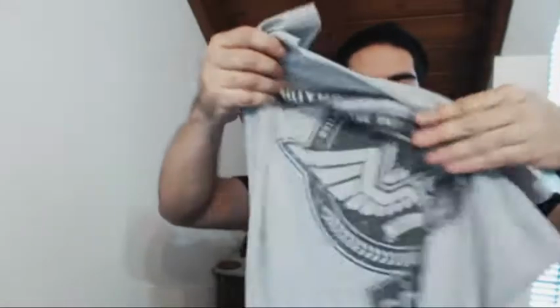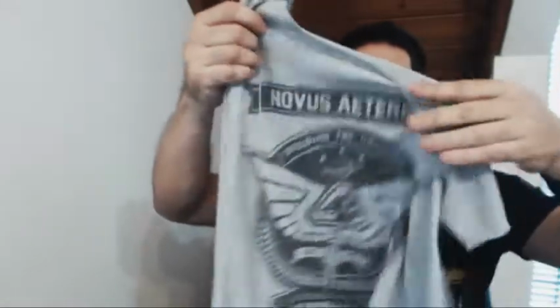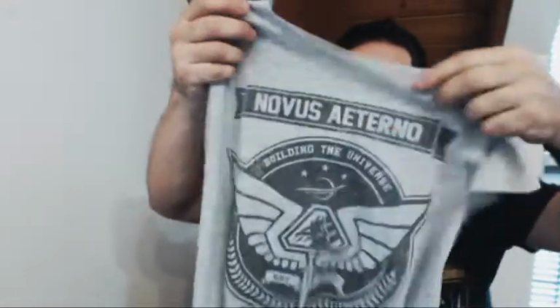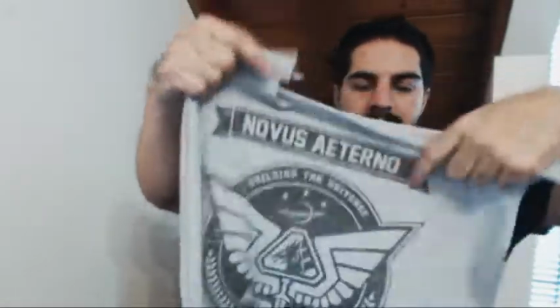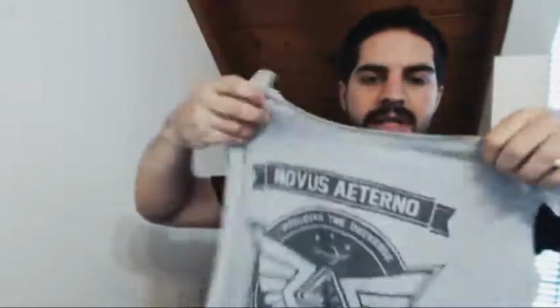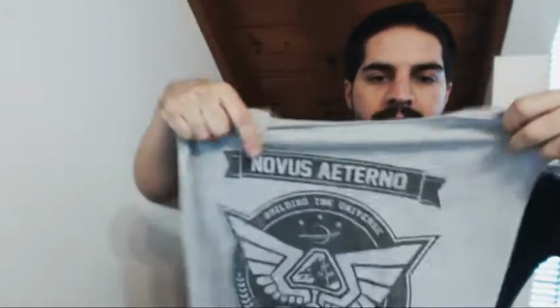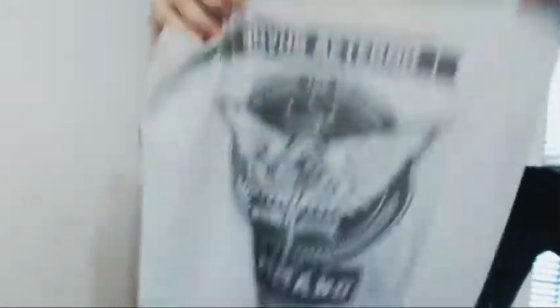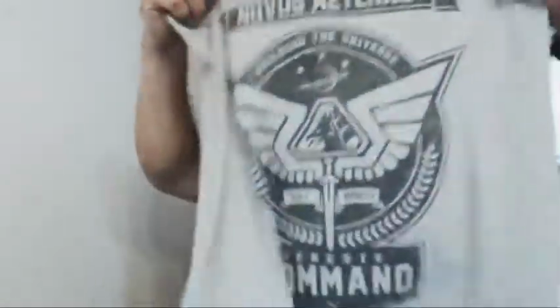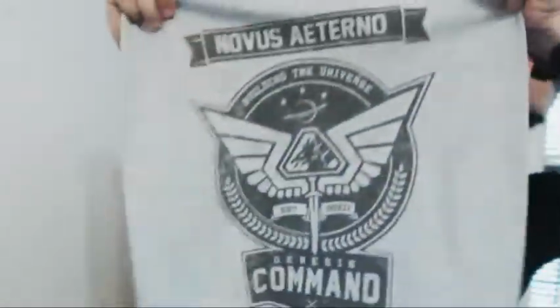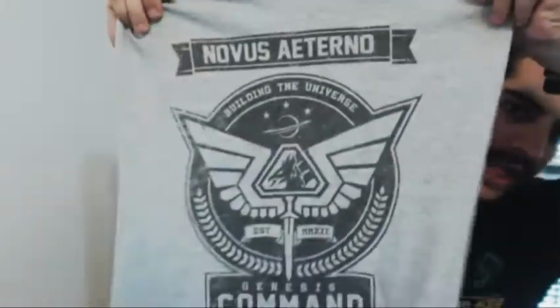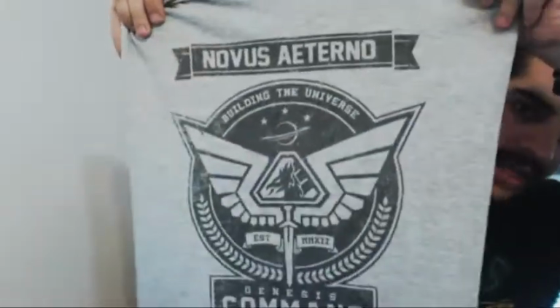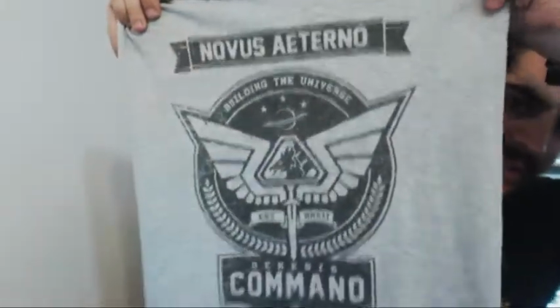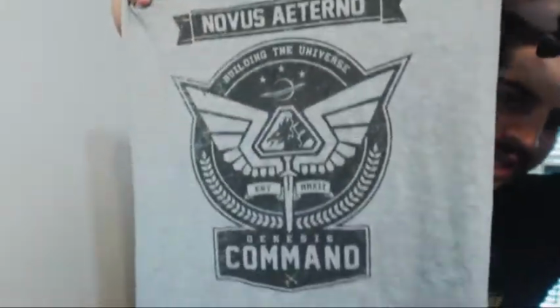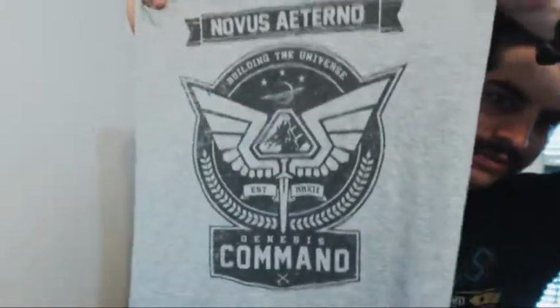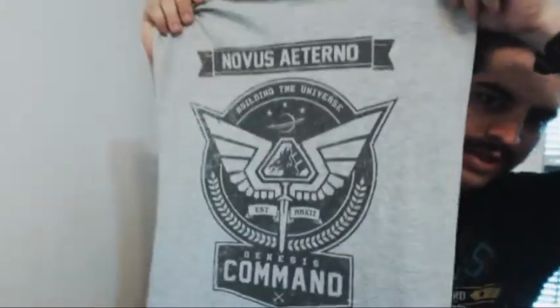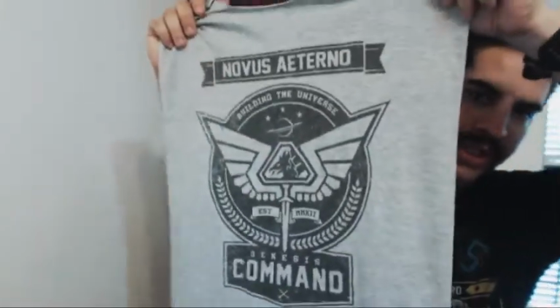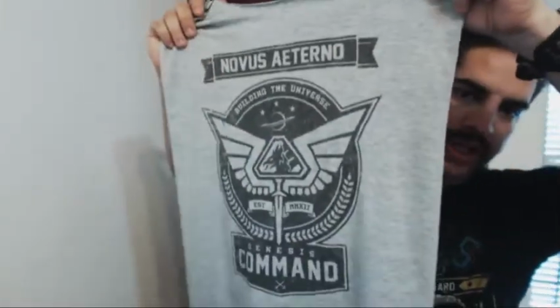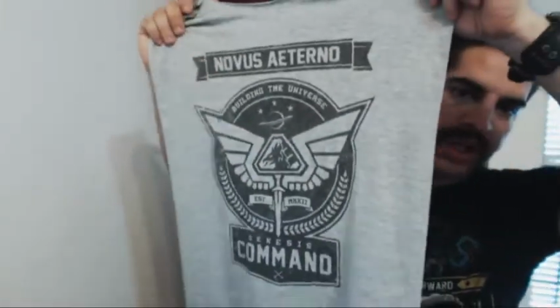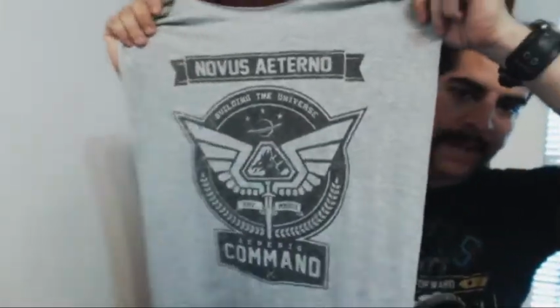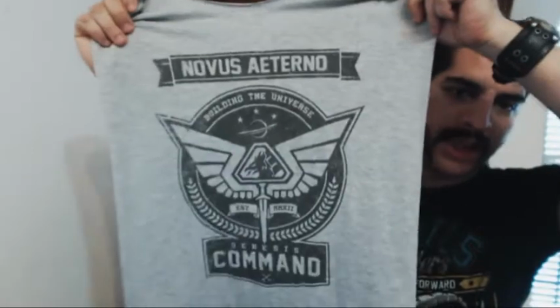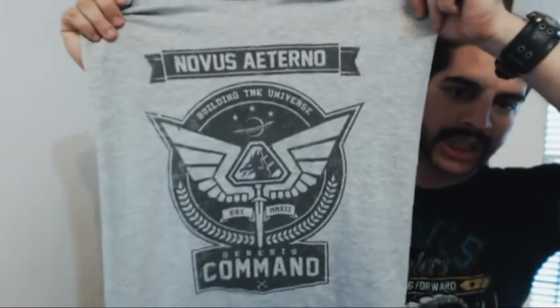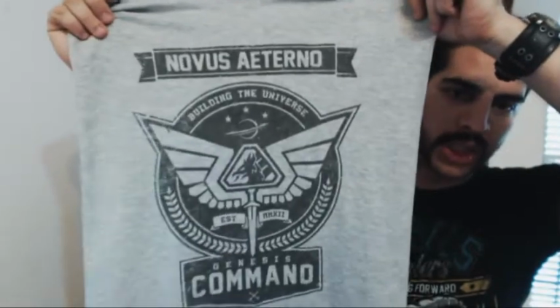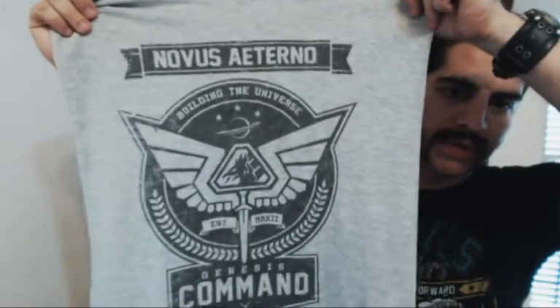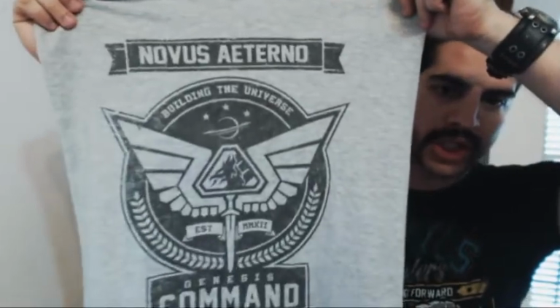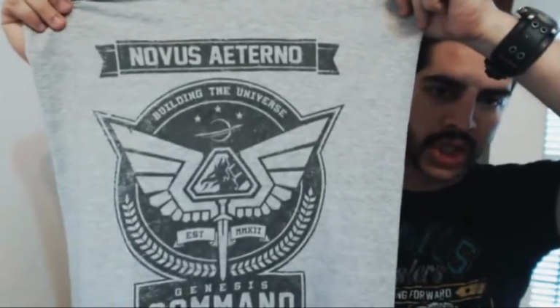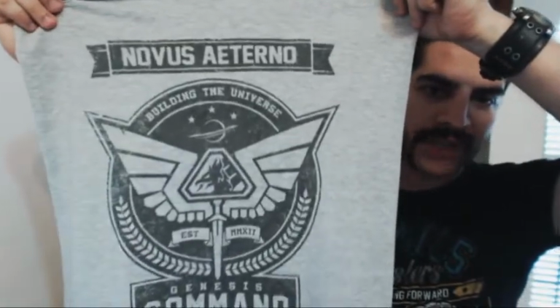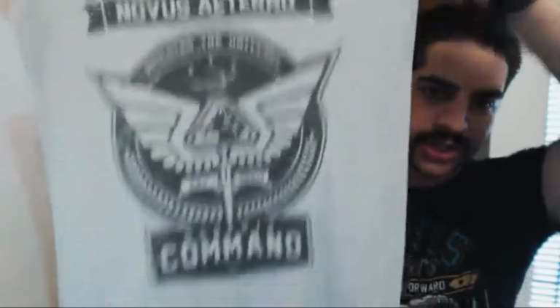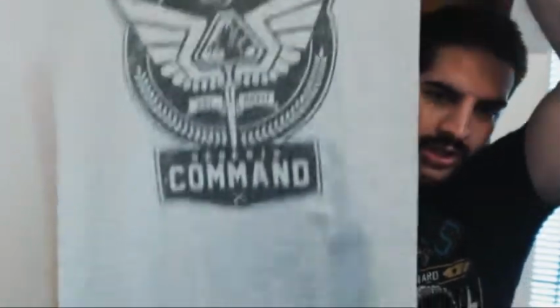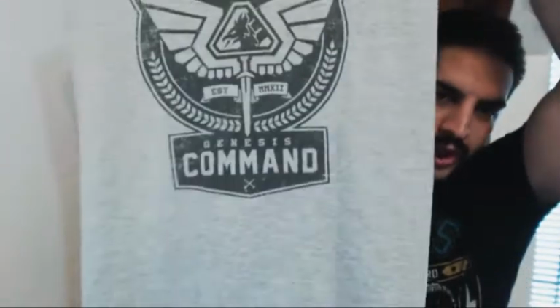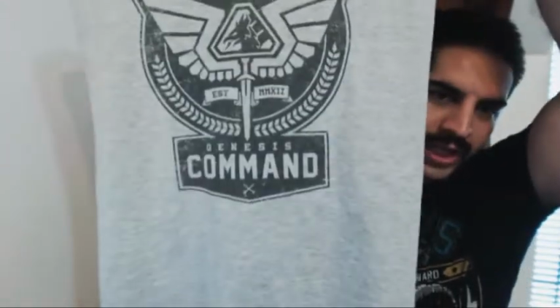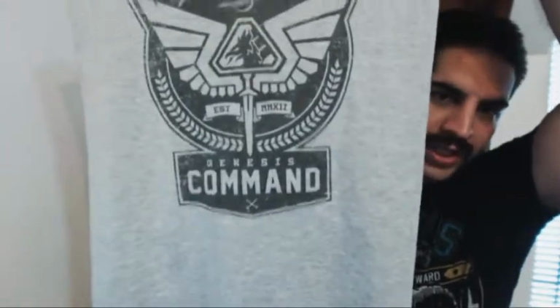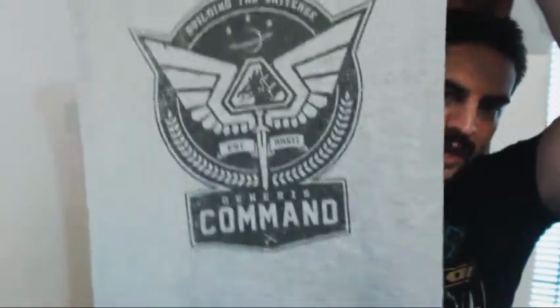So here's what you guys are going to be seeing on the front of the t-shirt: building the universe, Nova Saturno, Genesis Command.